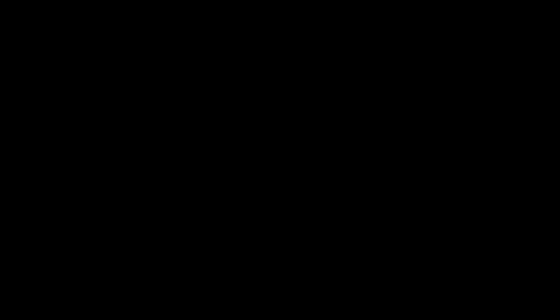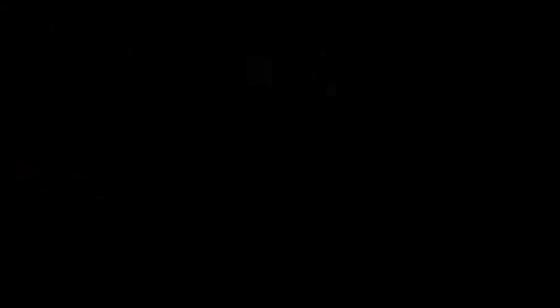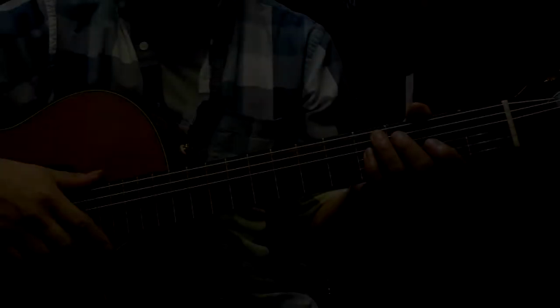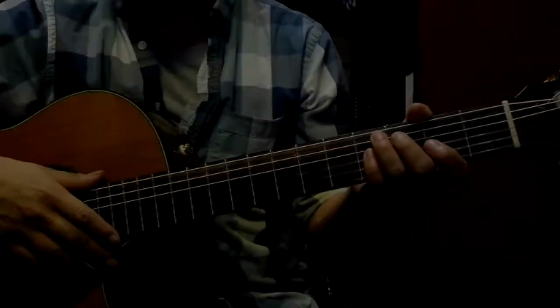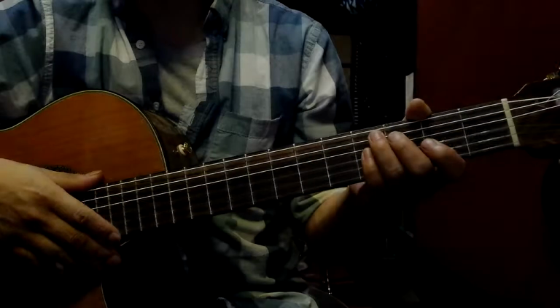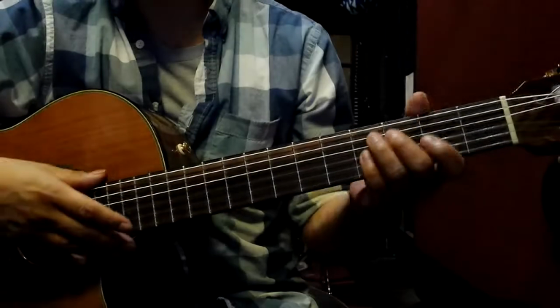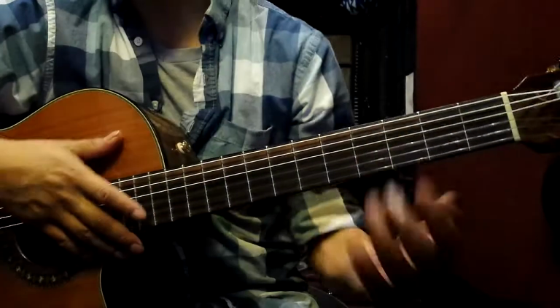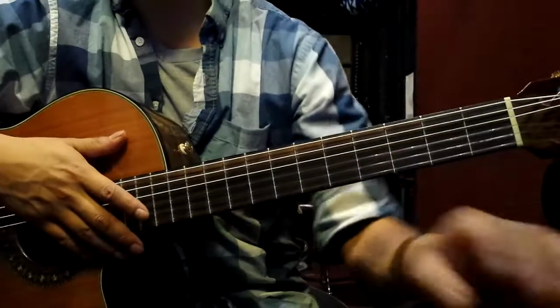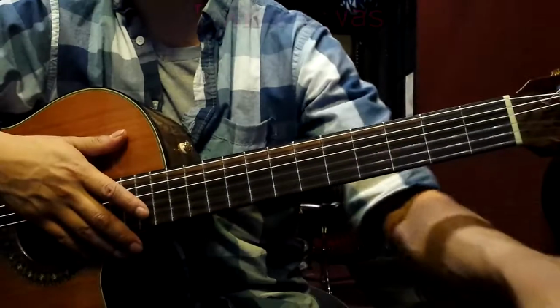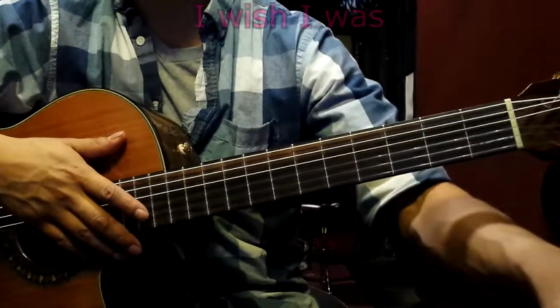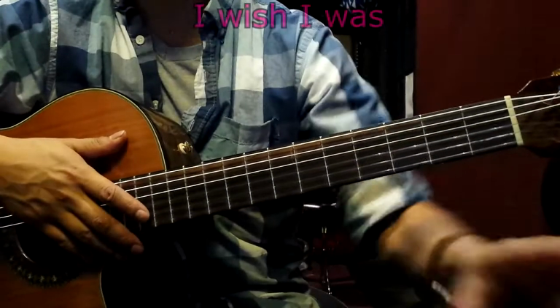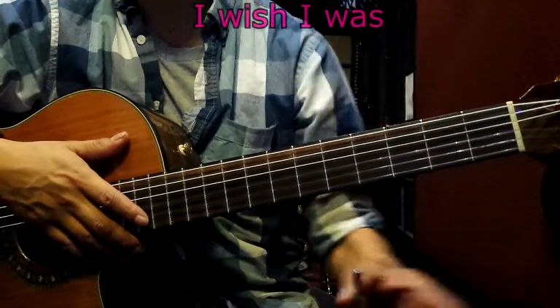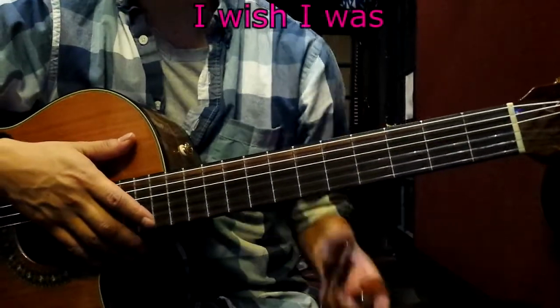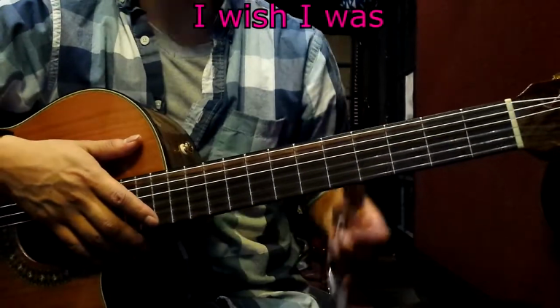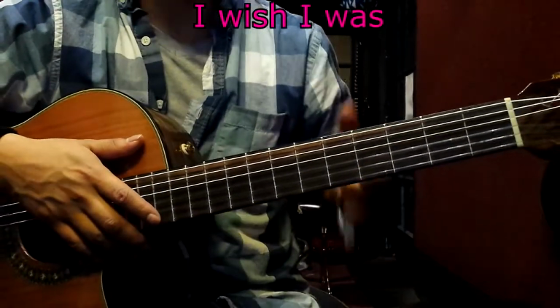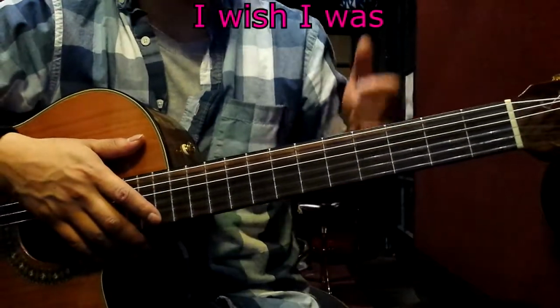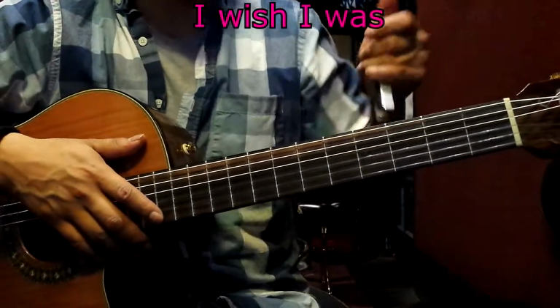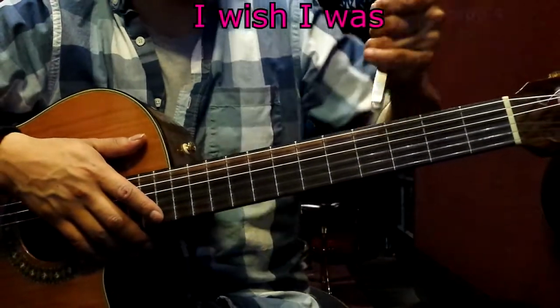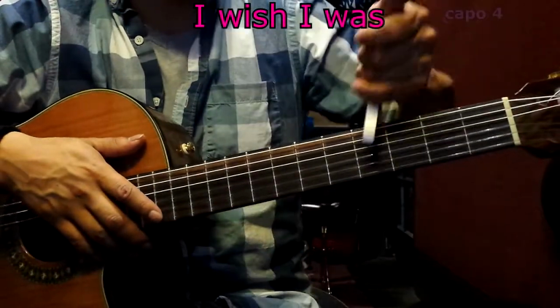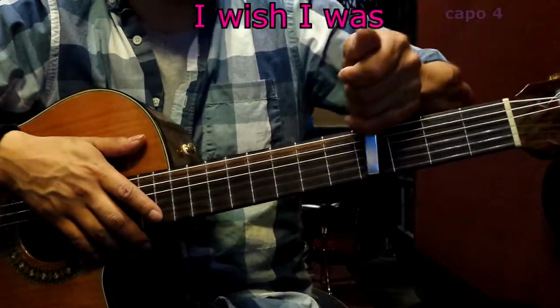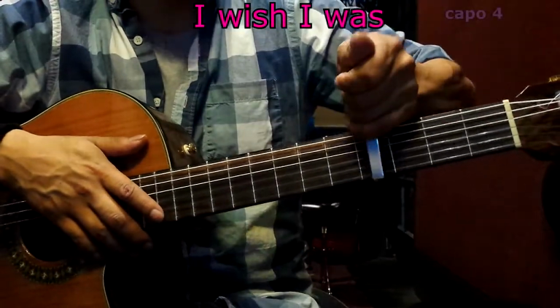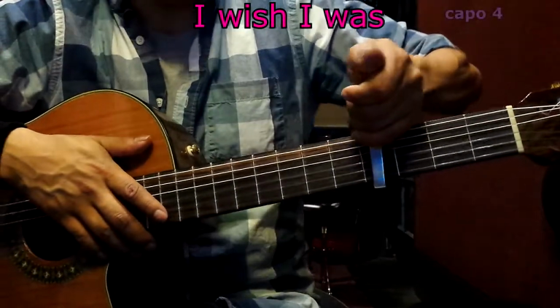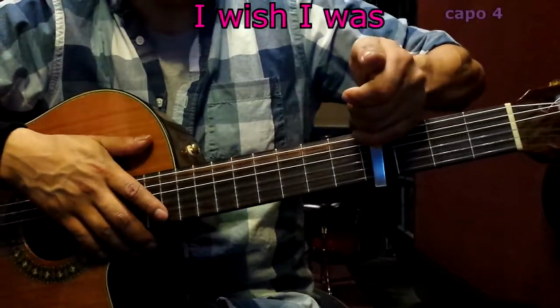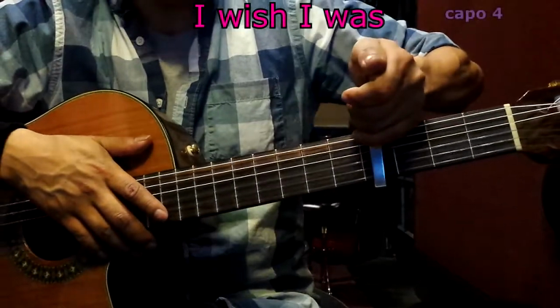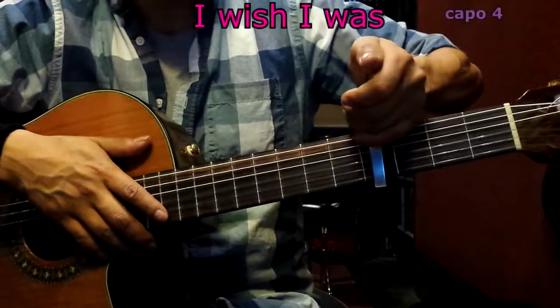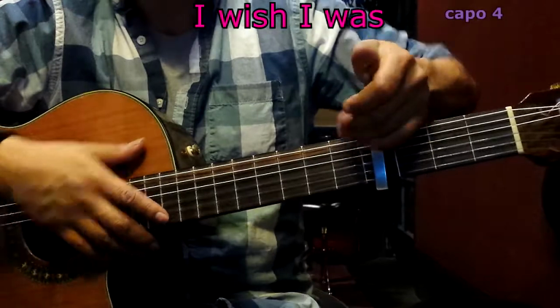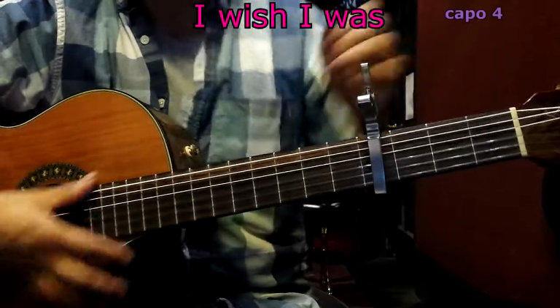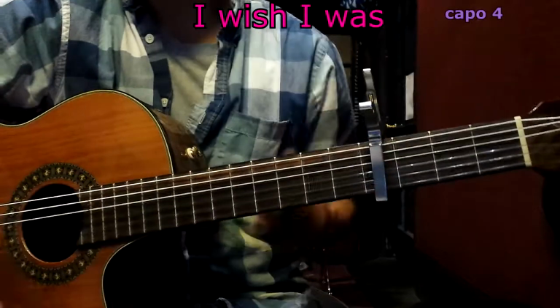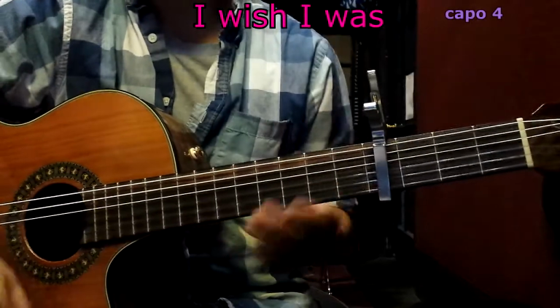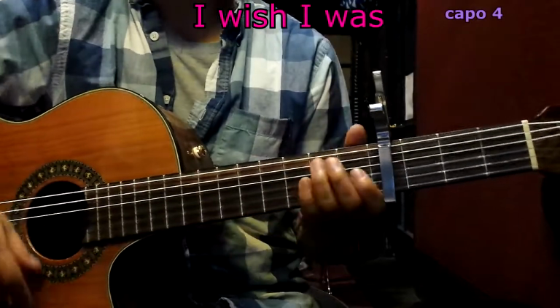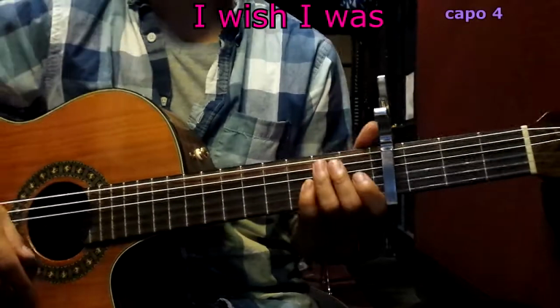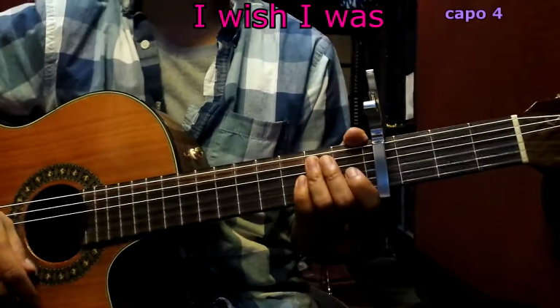Hi! Today we're going to talk about 'I Wish I Was.' Let's get started with the capo on the 4th fret.